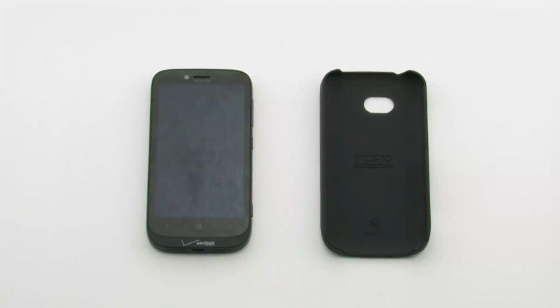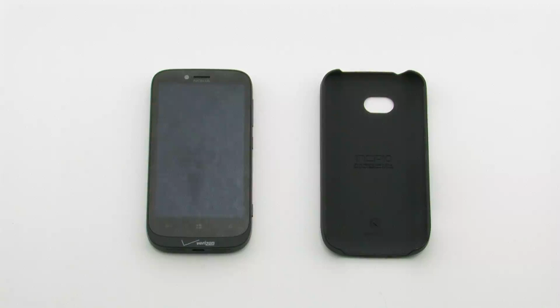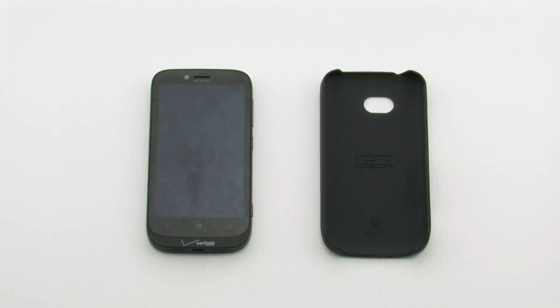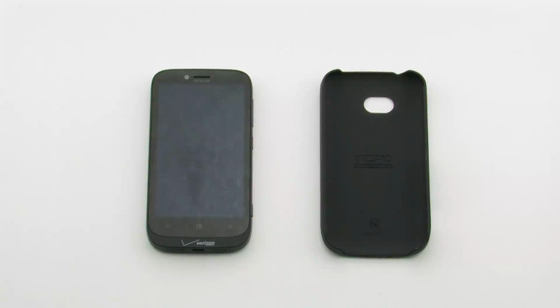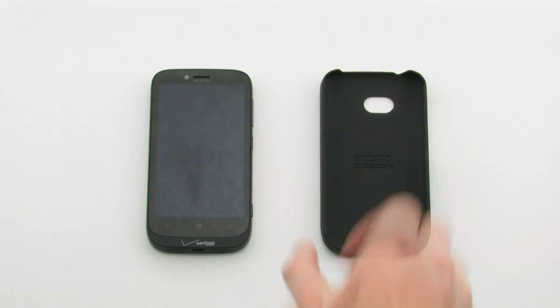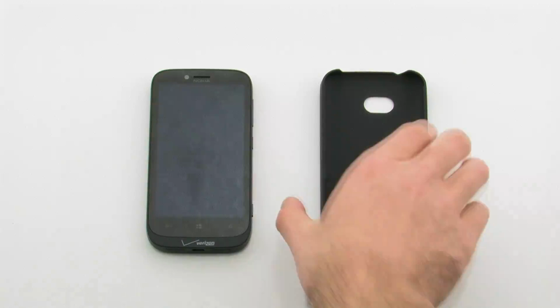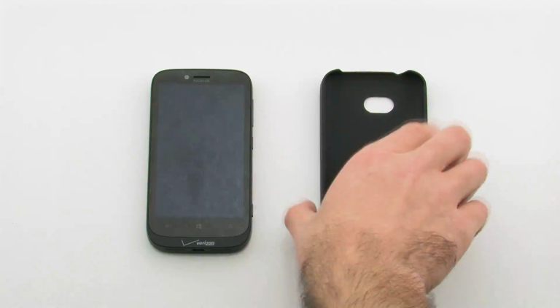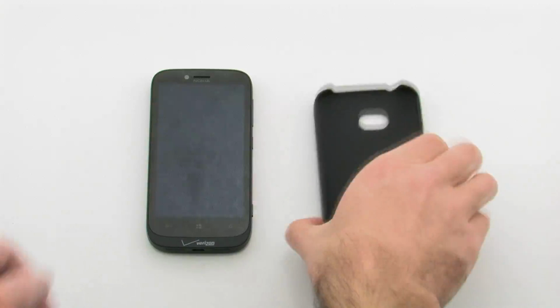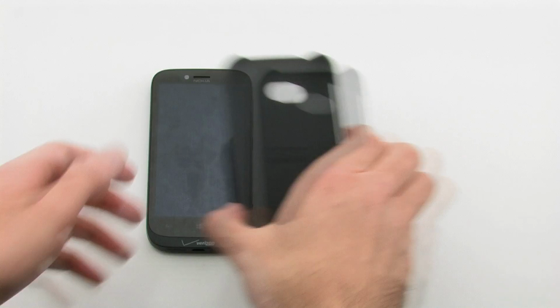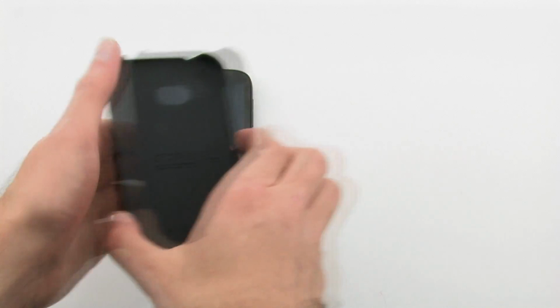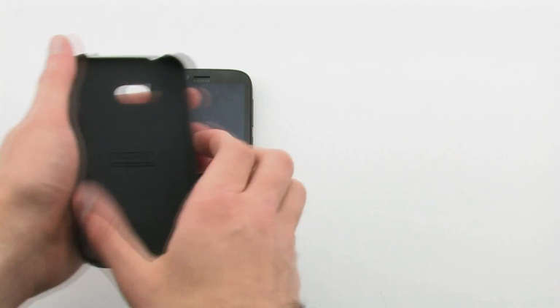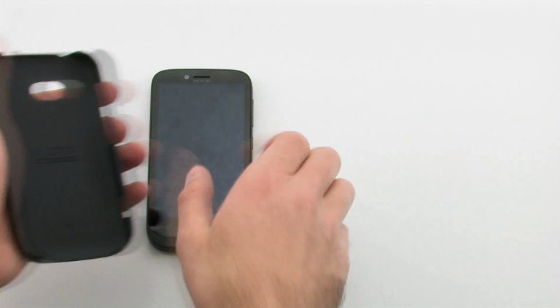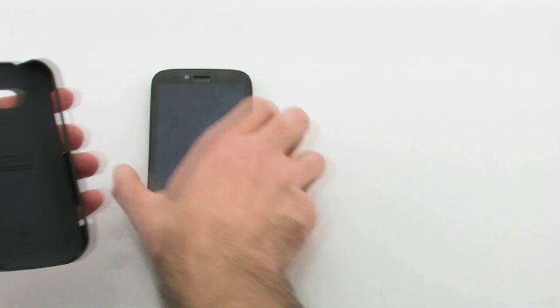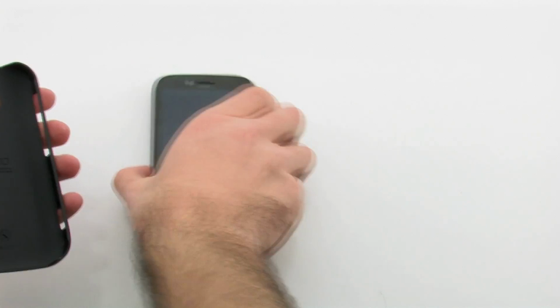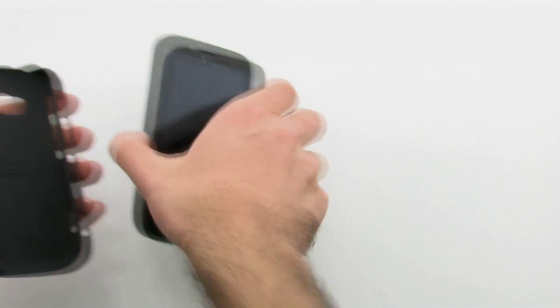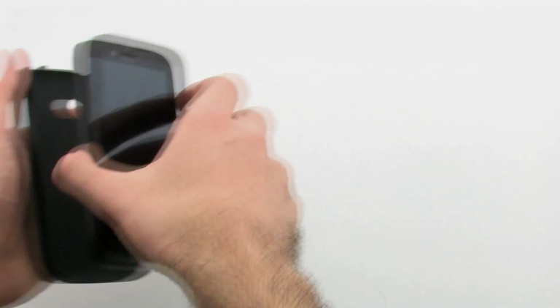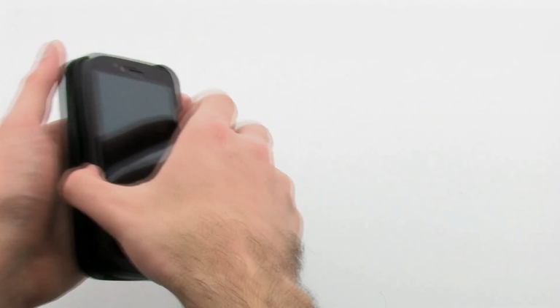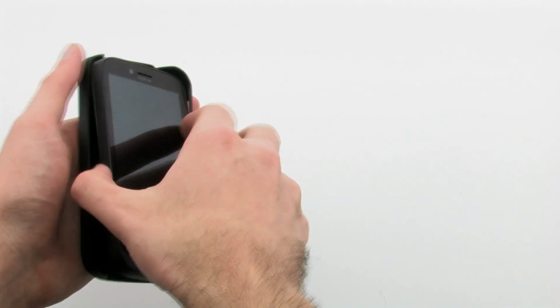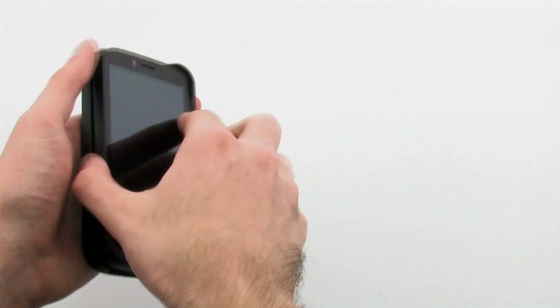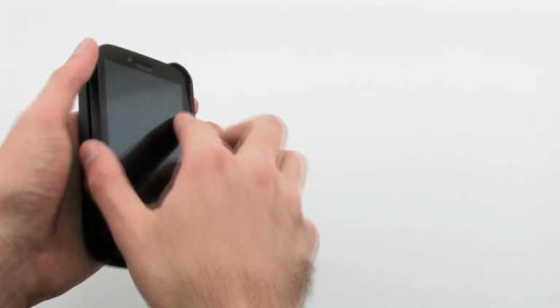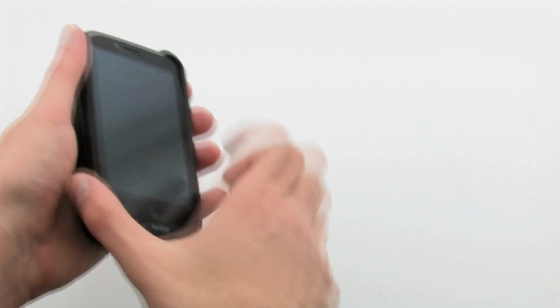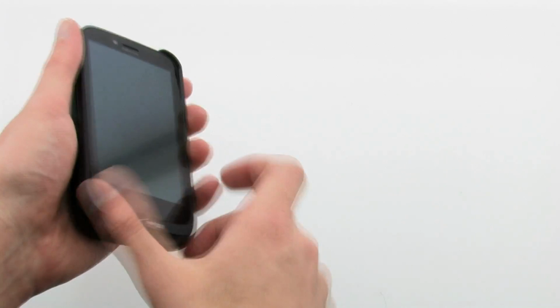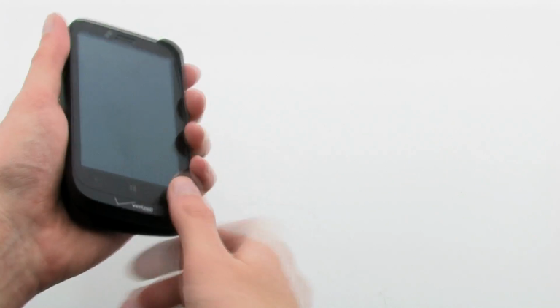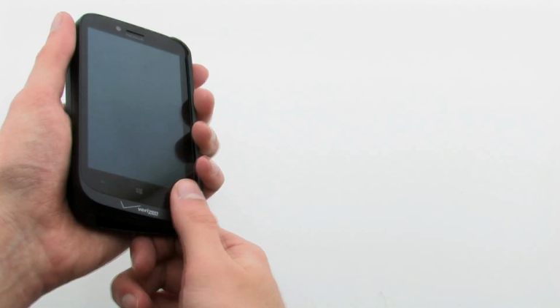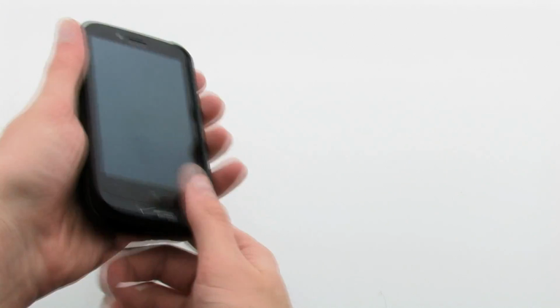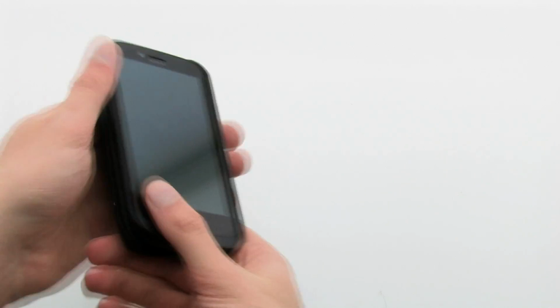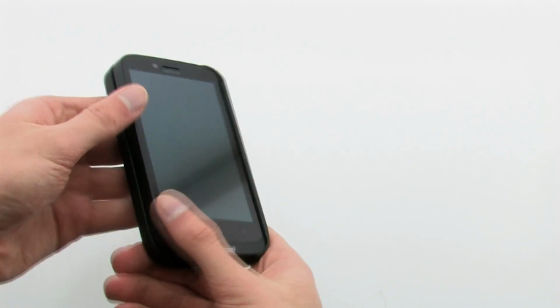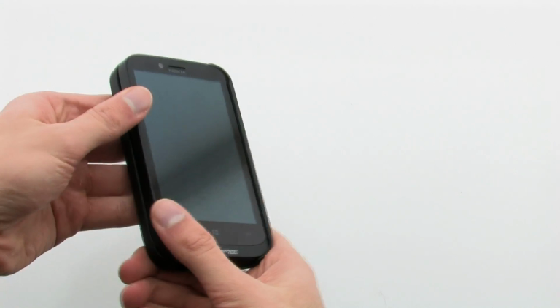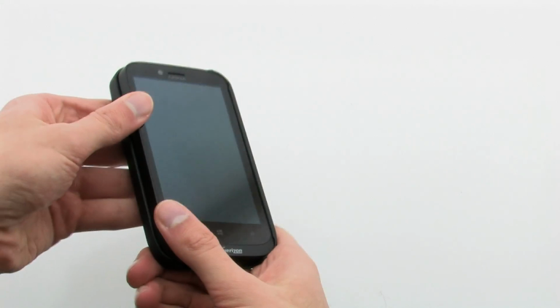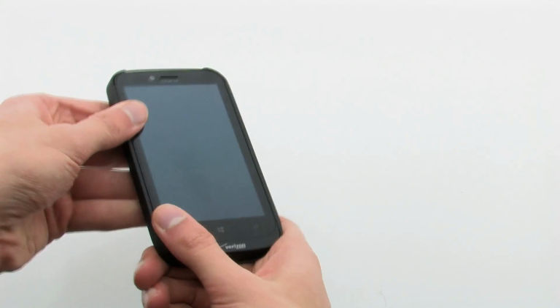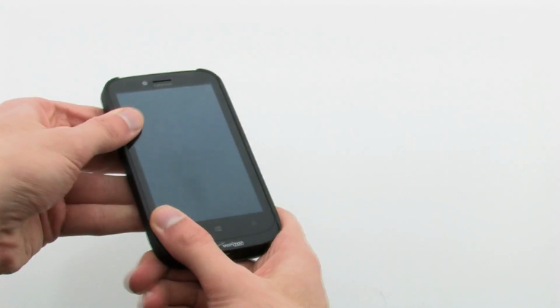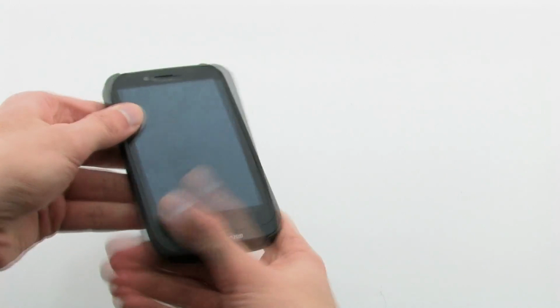To install the case, slide the right side of the phone into the case, then press in the left-hand side to lock it in.